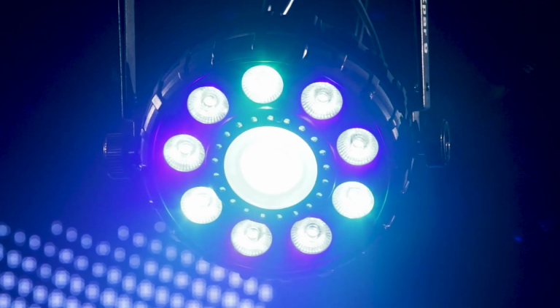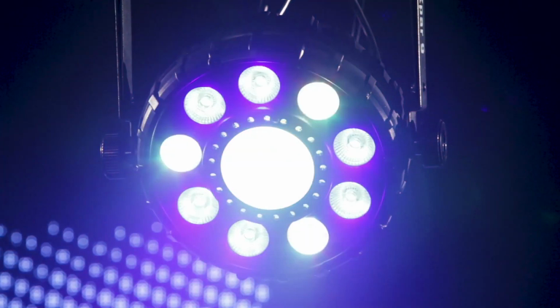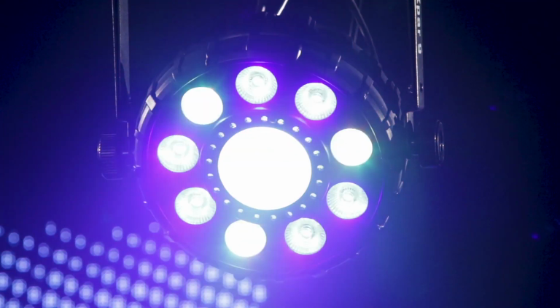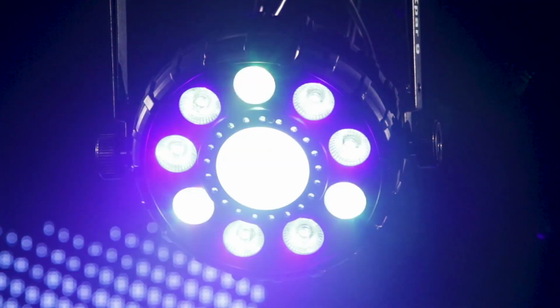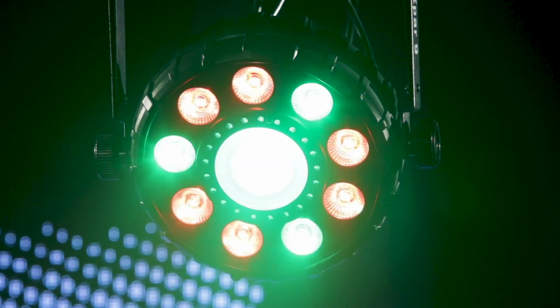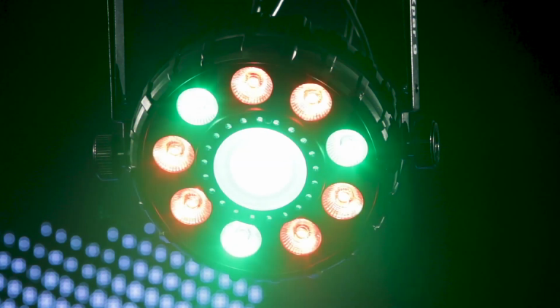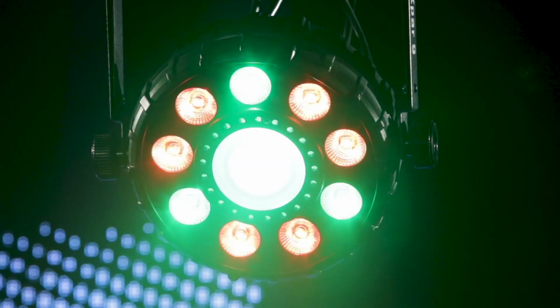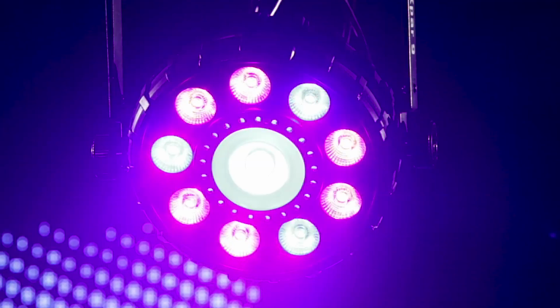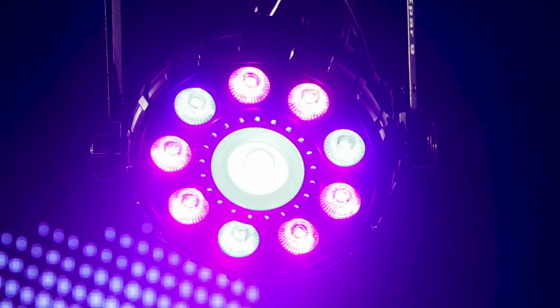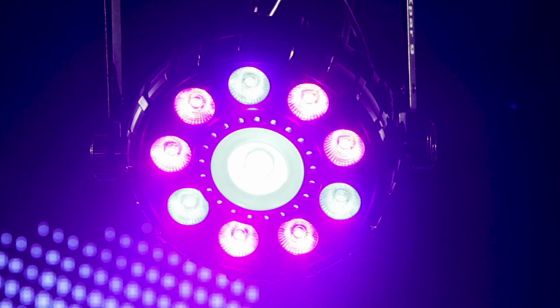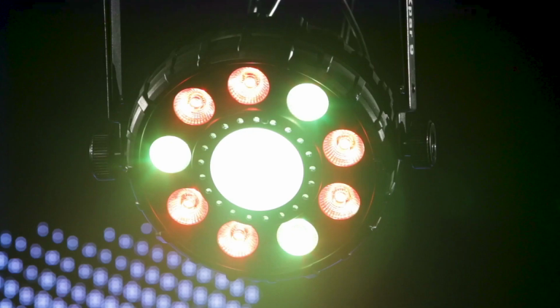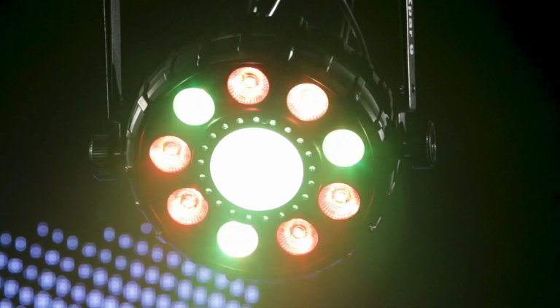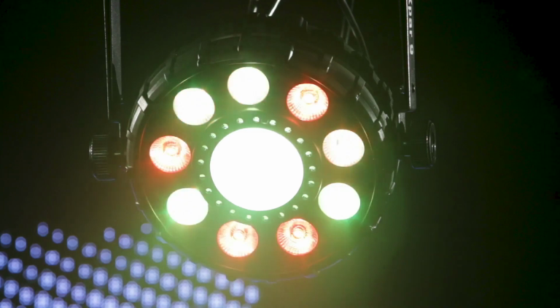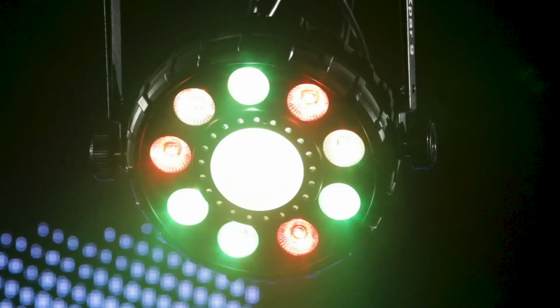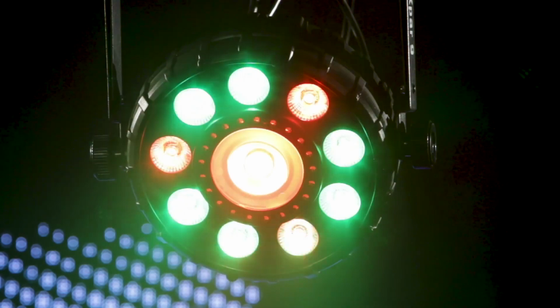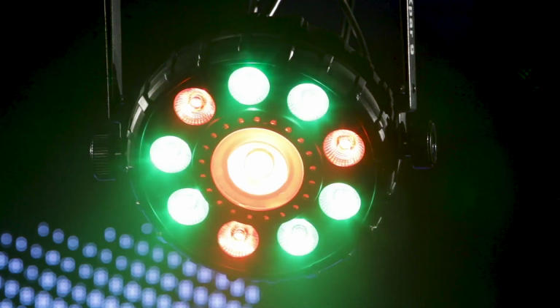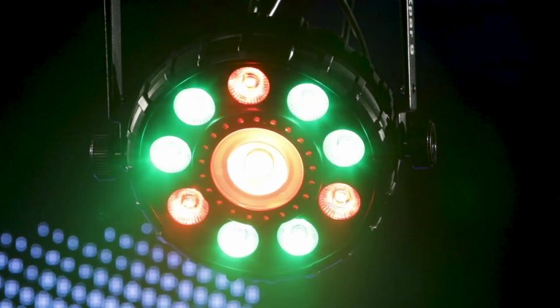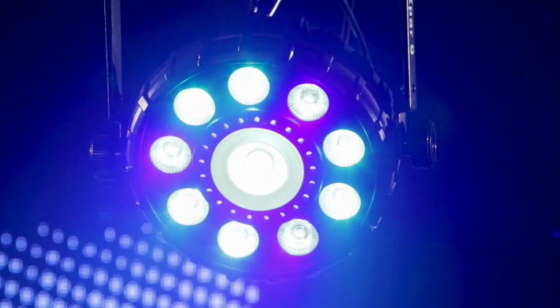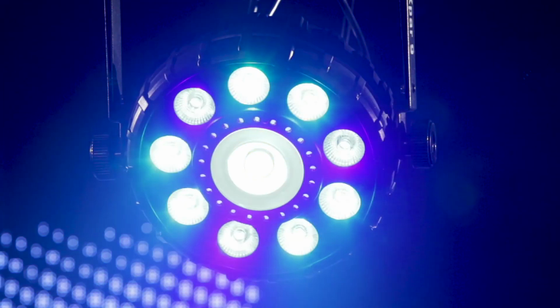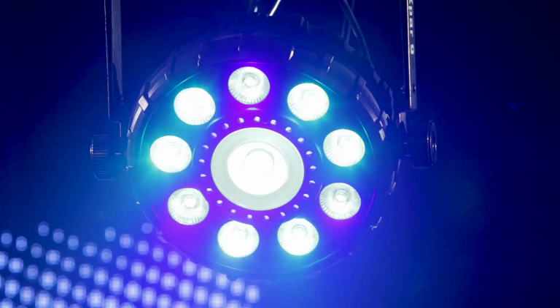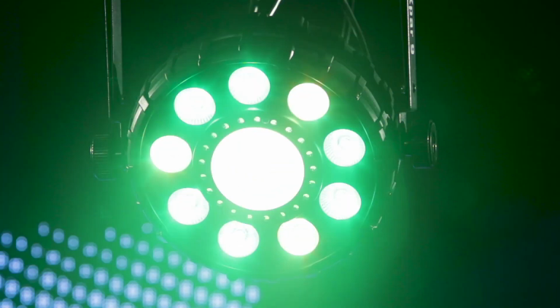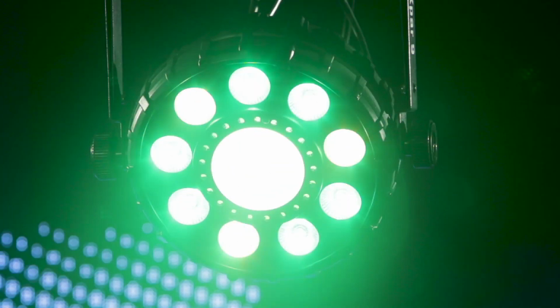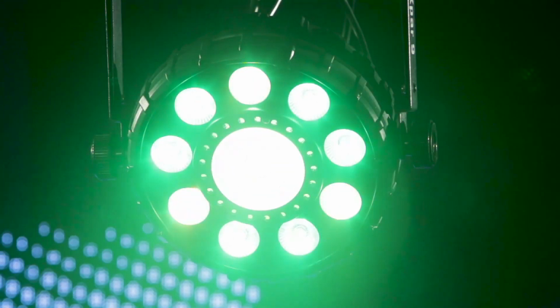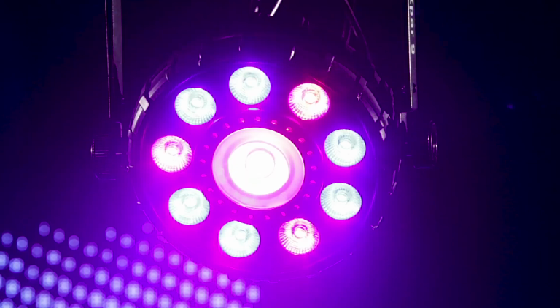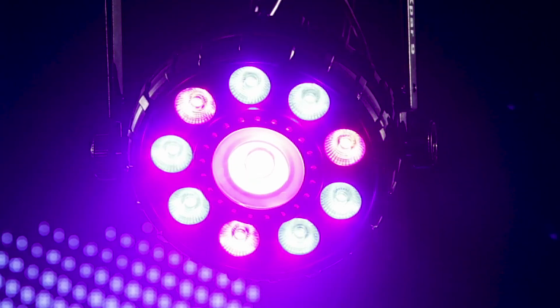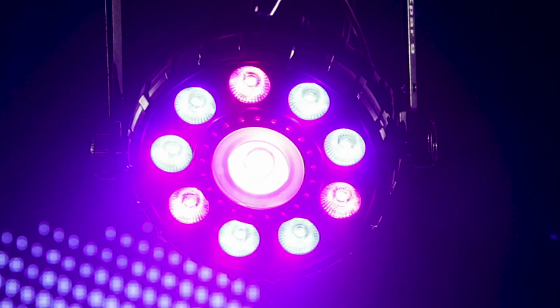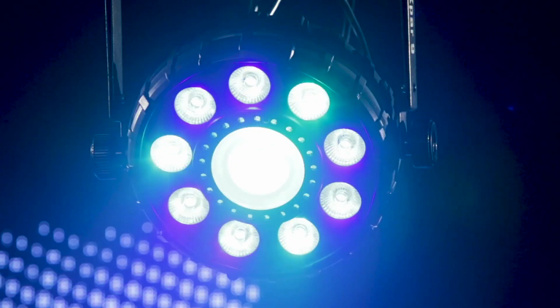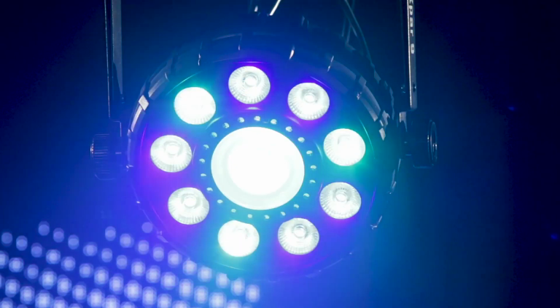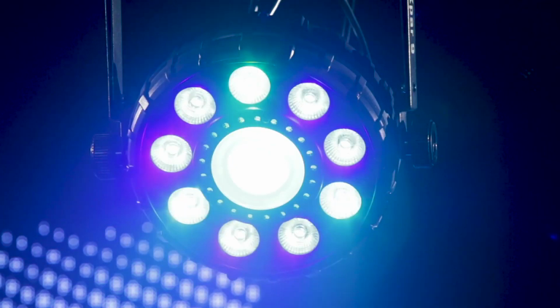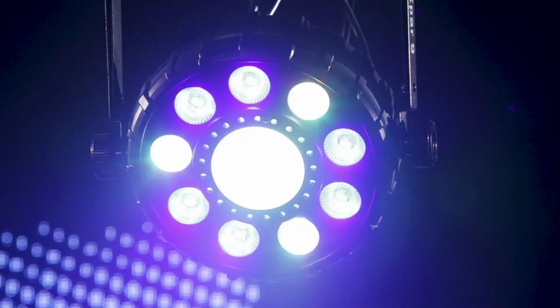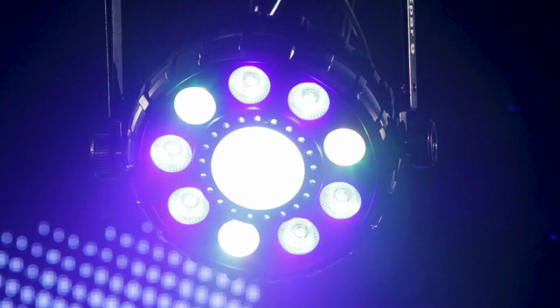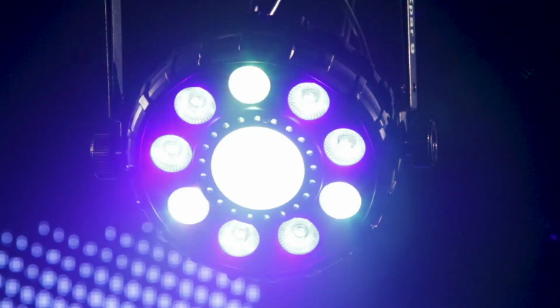To learn more about the FX PAR9, visit your local Guitar Center store or GuitarCenter.com.